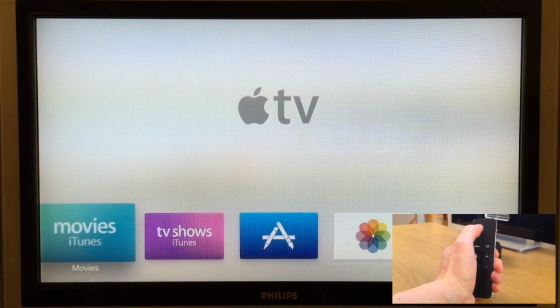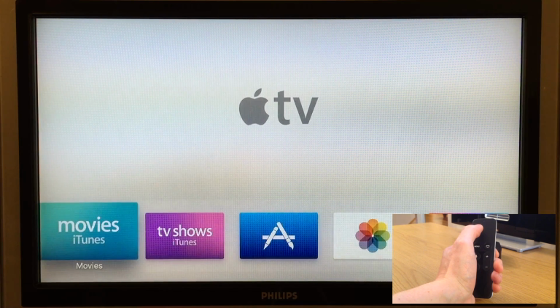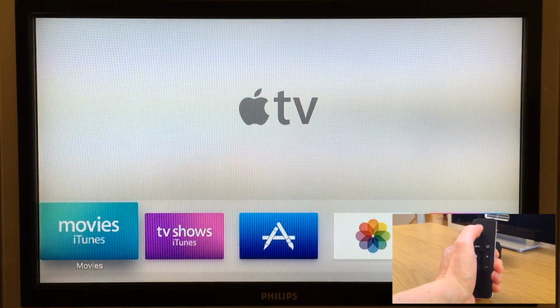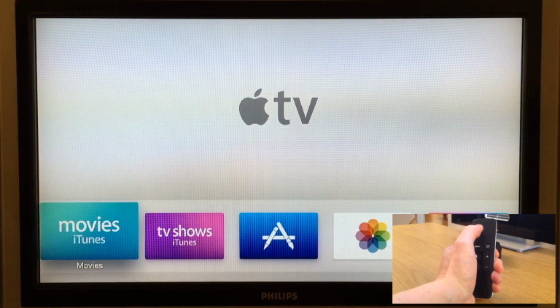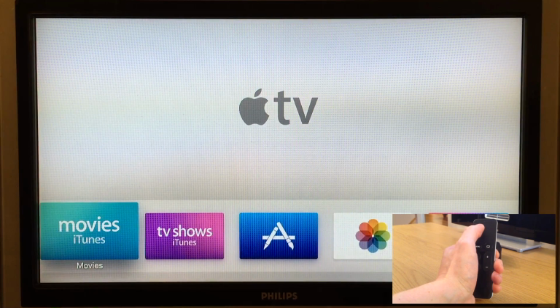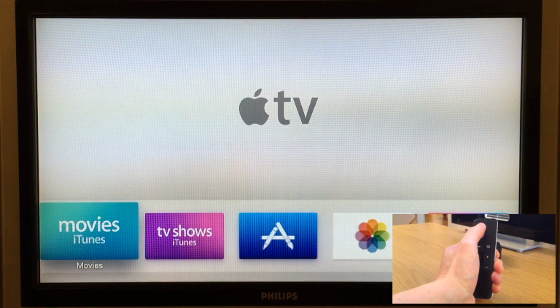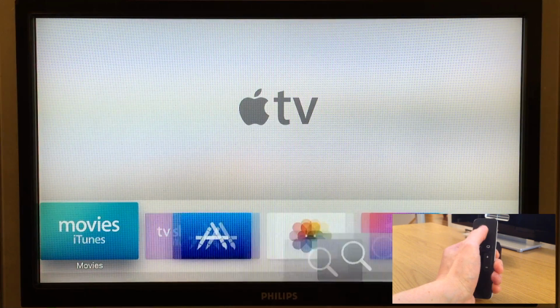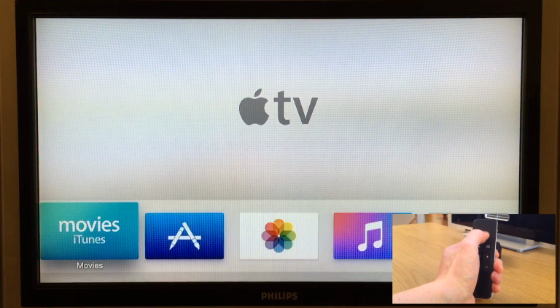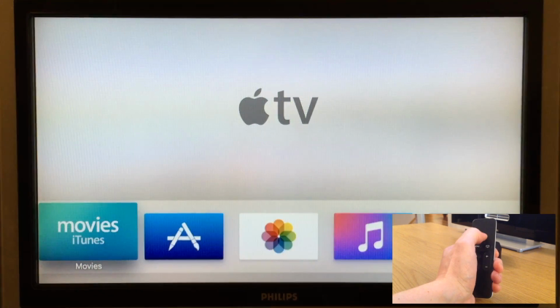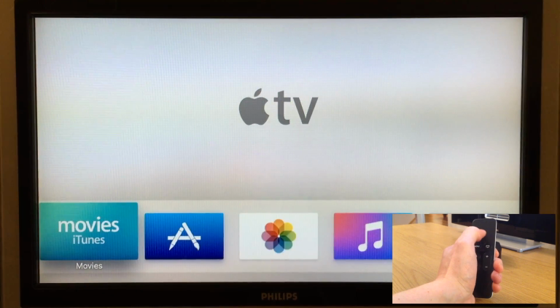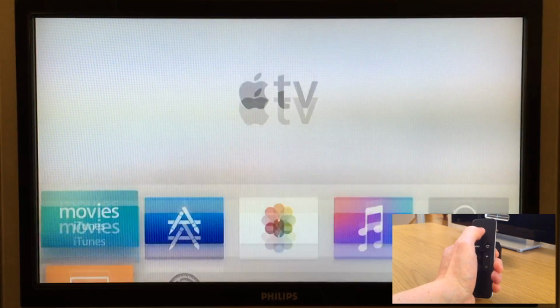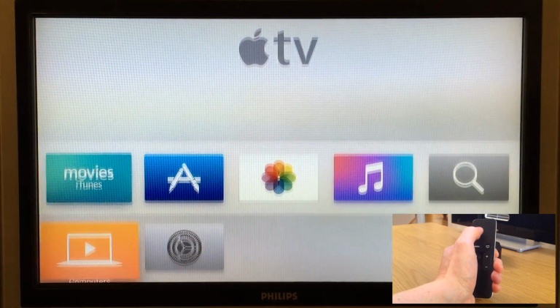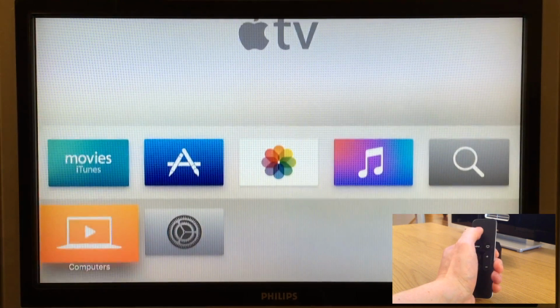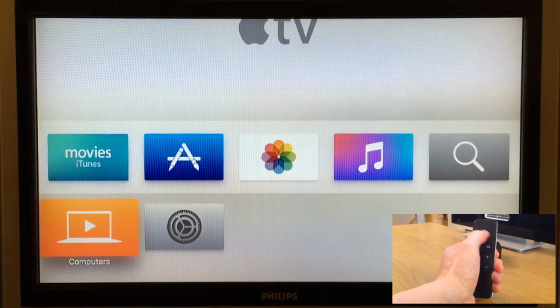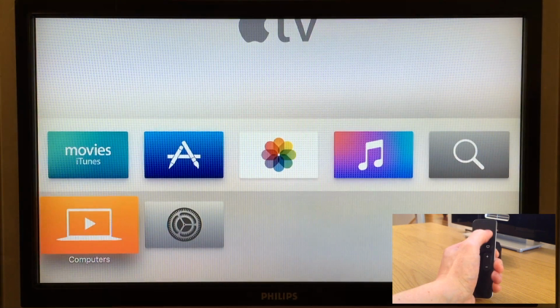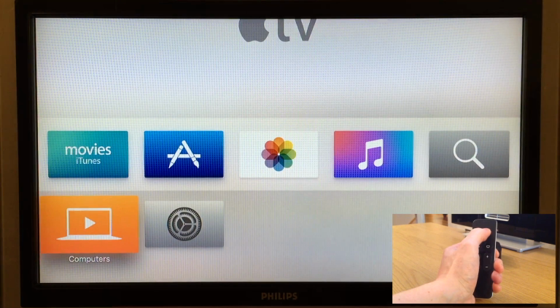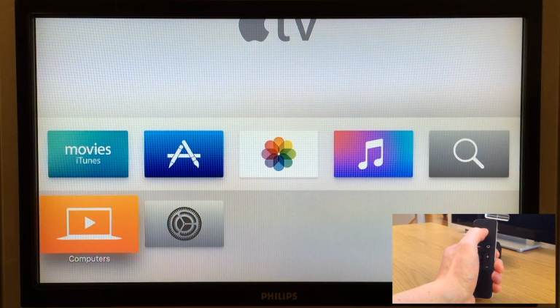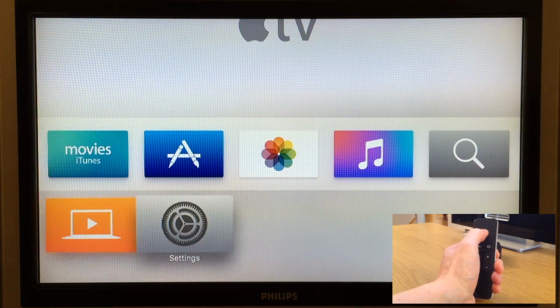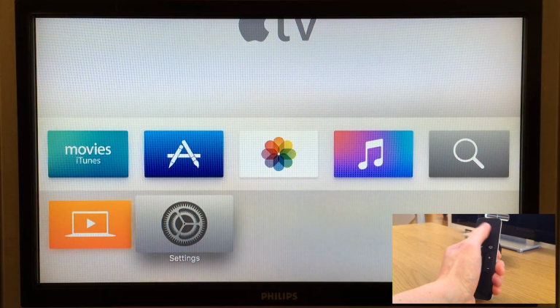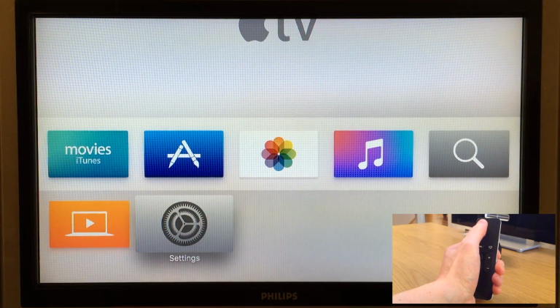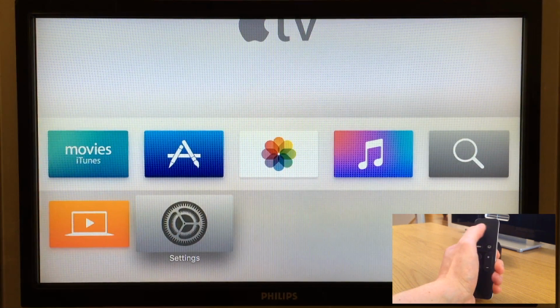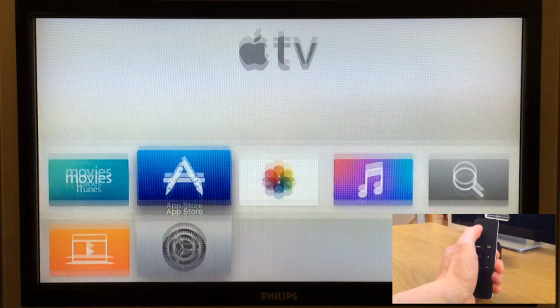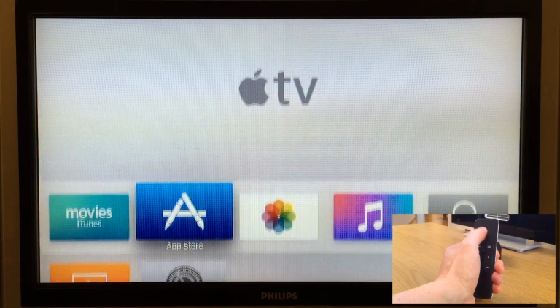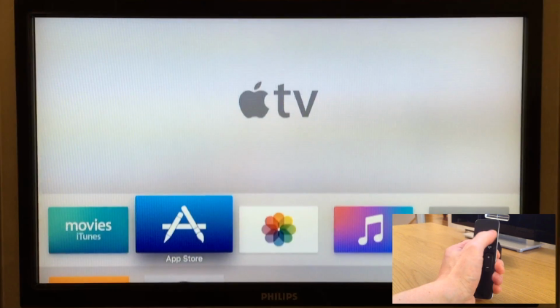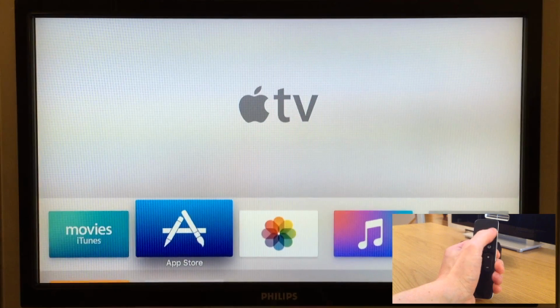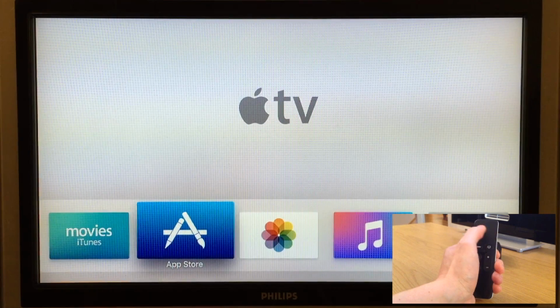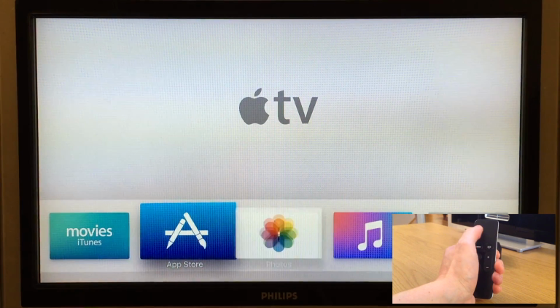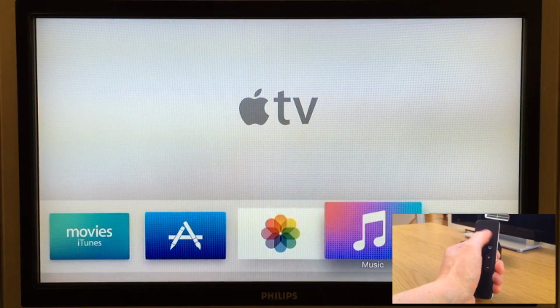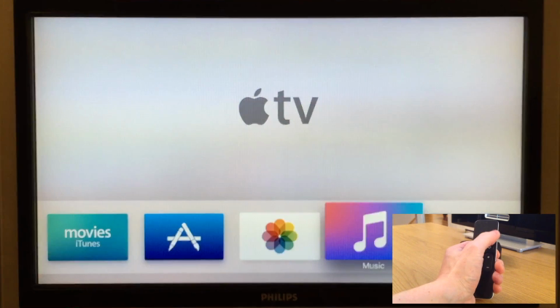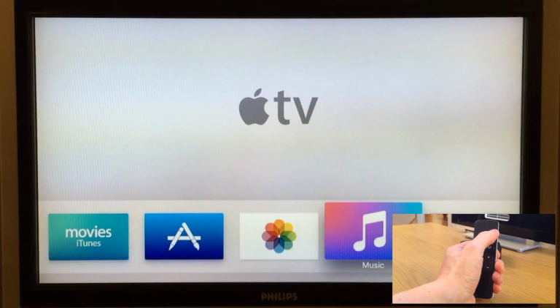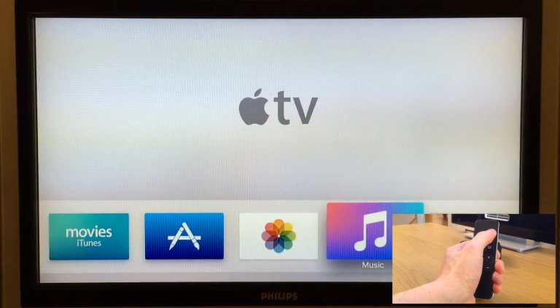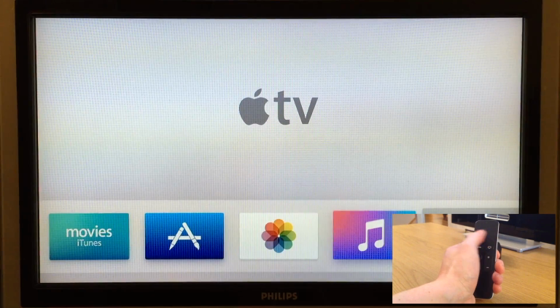Now your Apple TV is ready to use and you can start enjoying it. Simple enough.